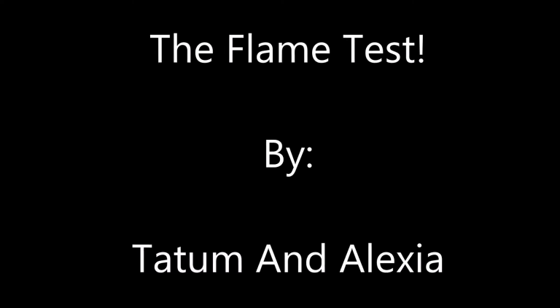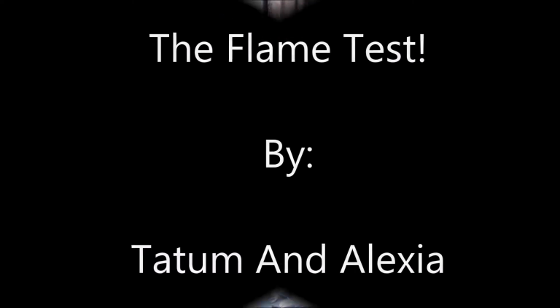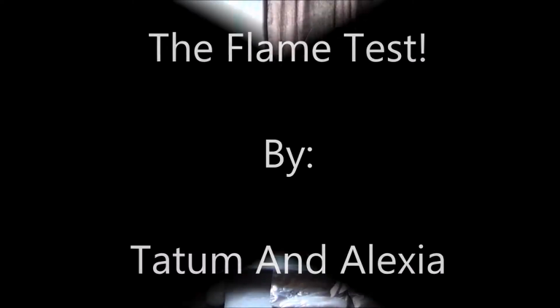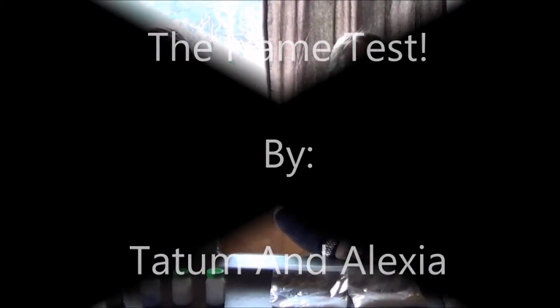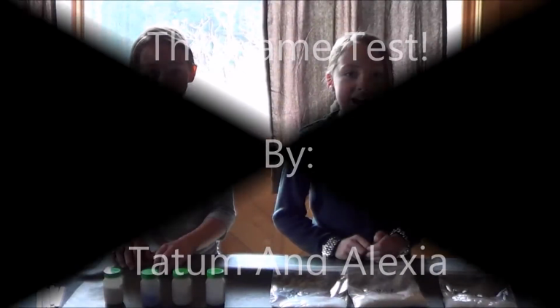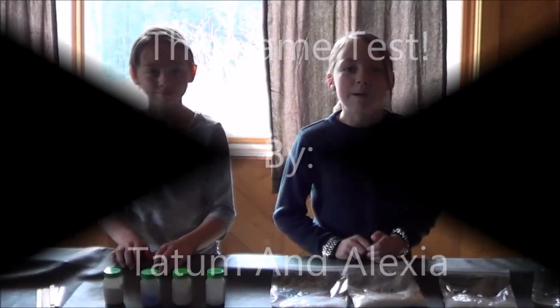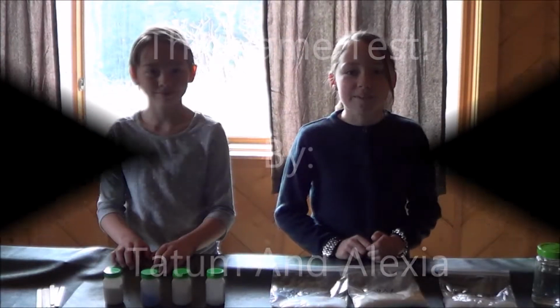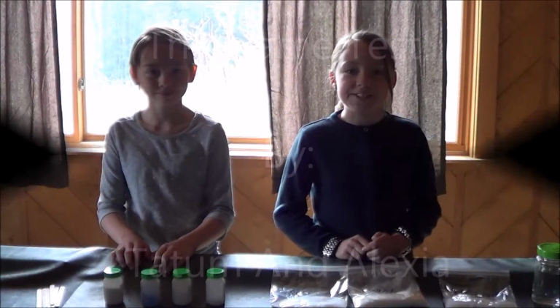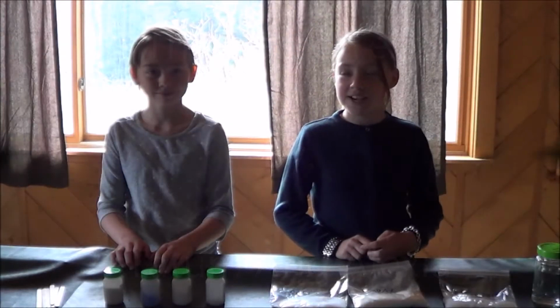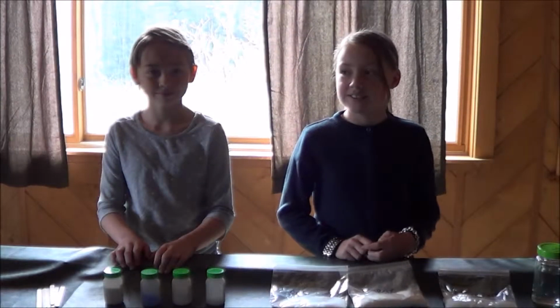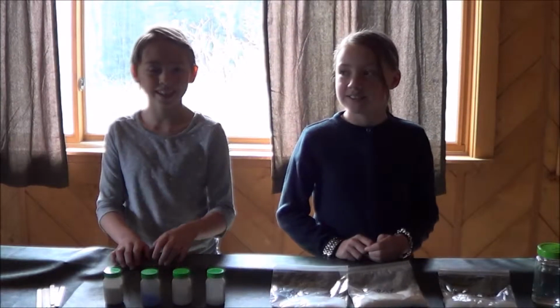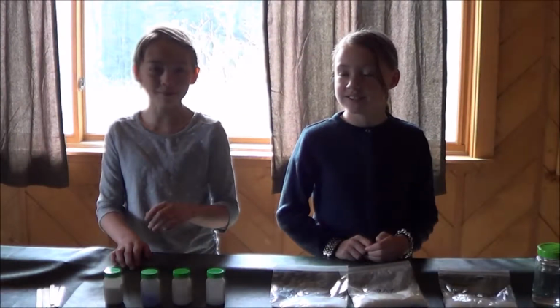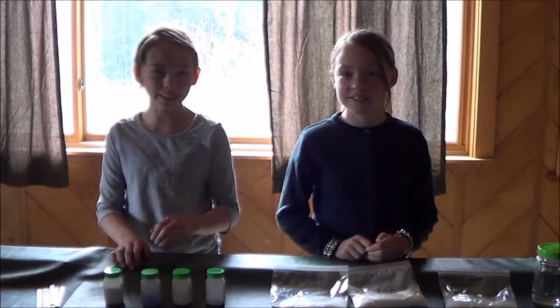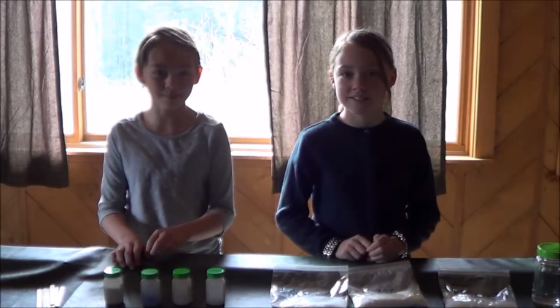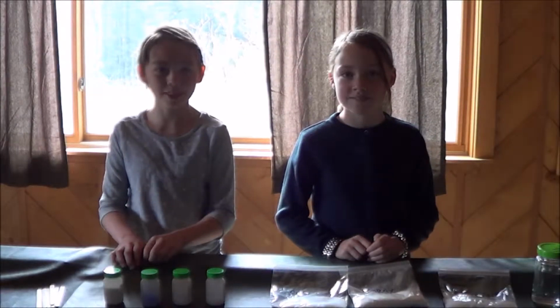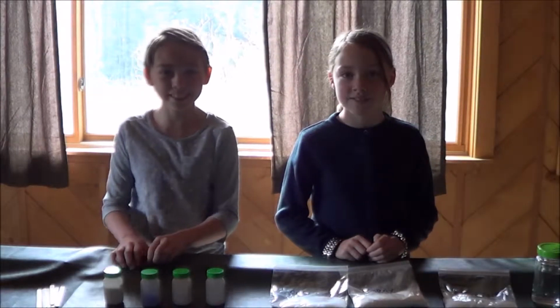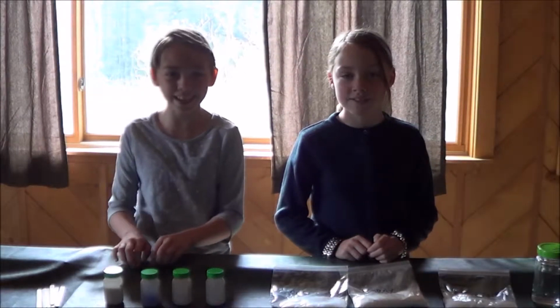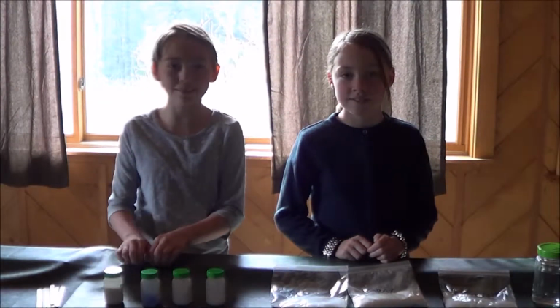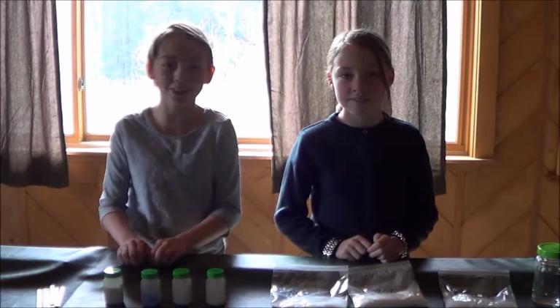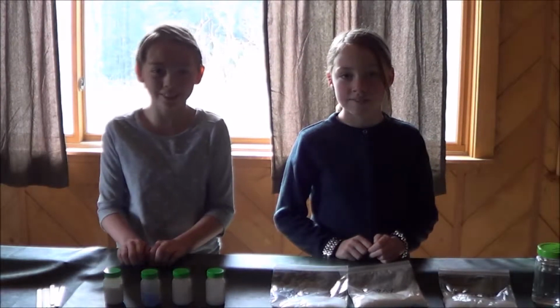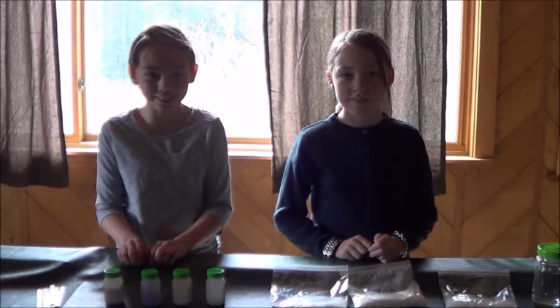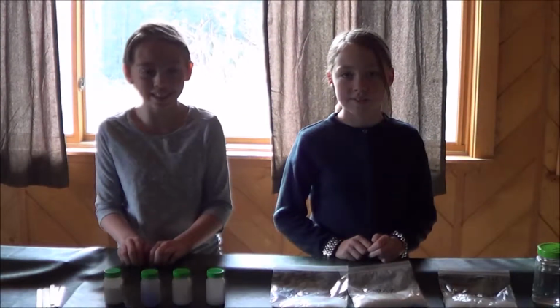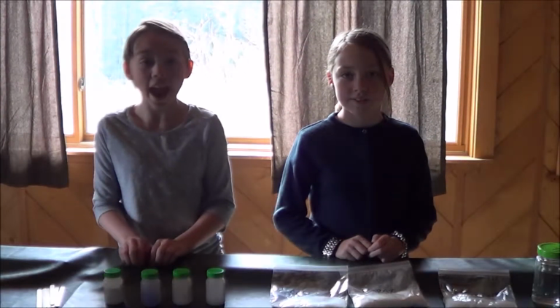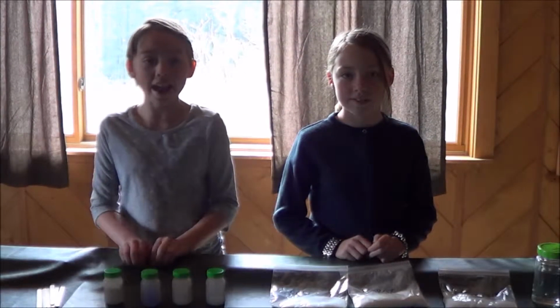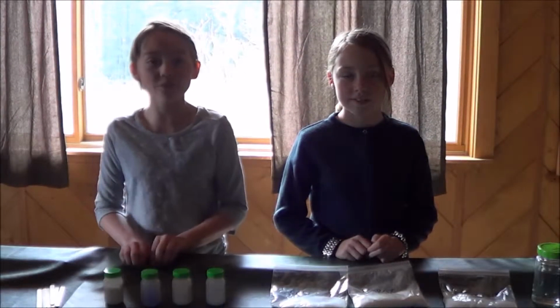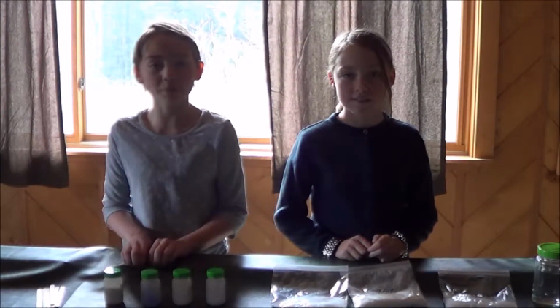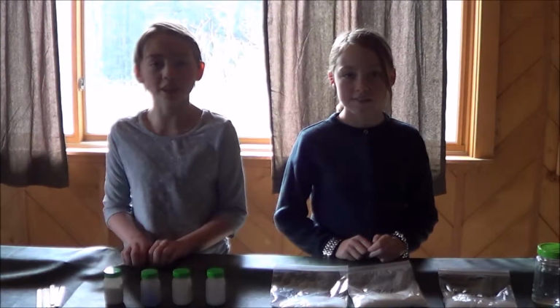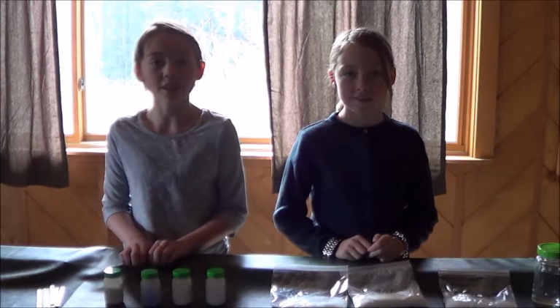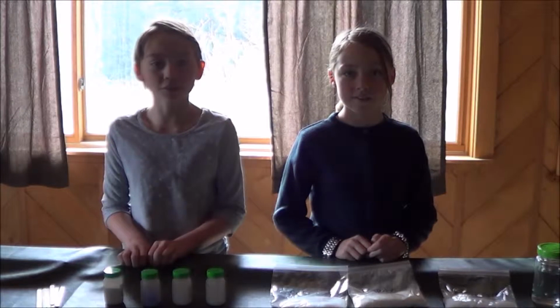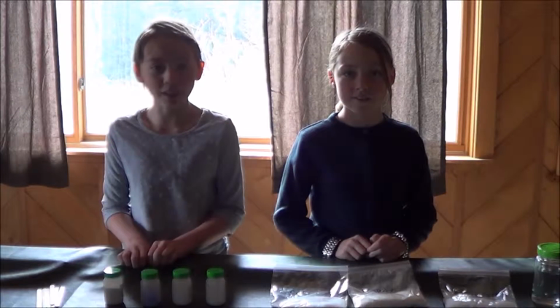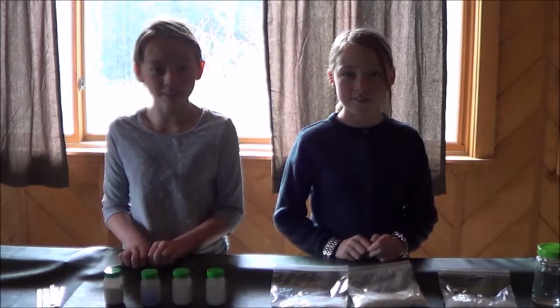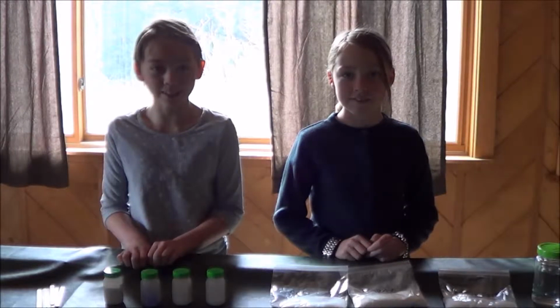Hi, I'm Alexia, and I'm Tatum, and today we are conducting and filming the flame test.